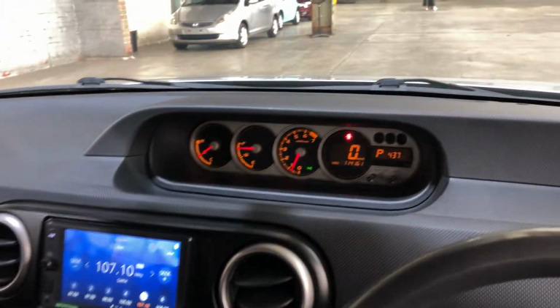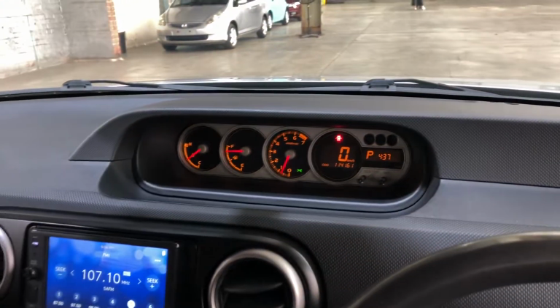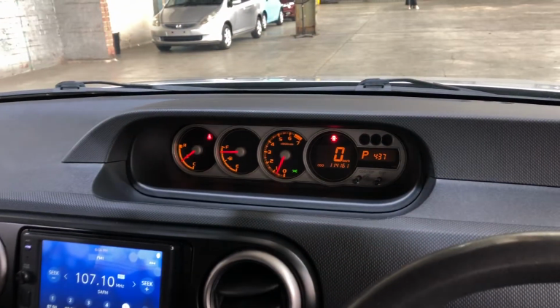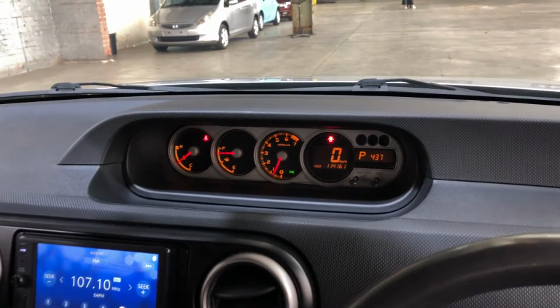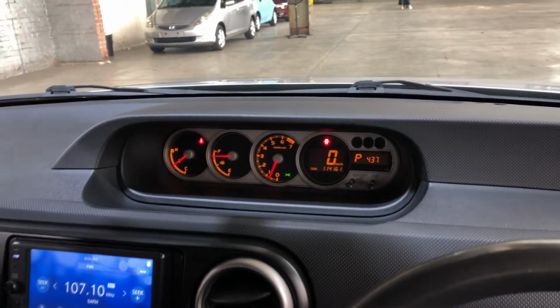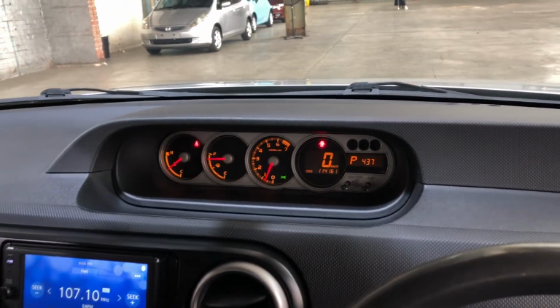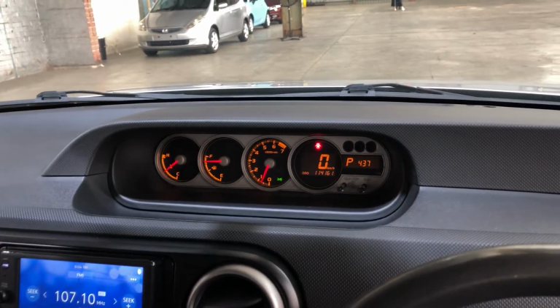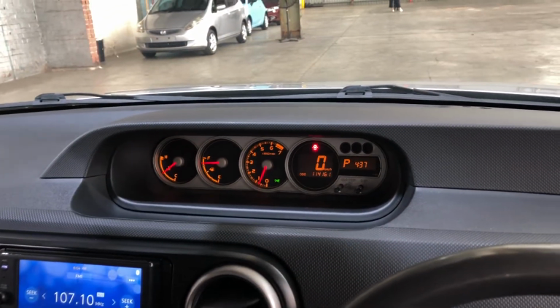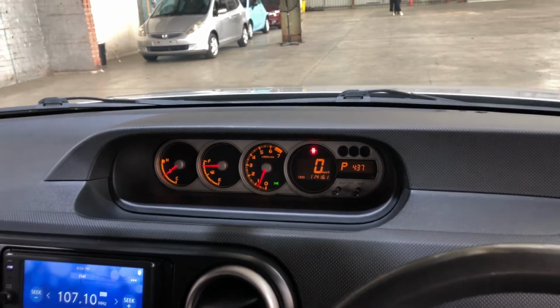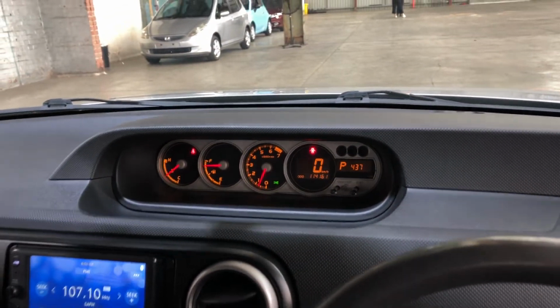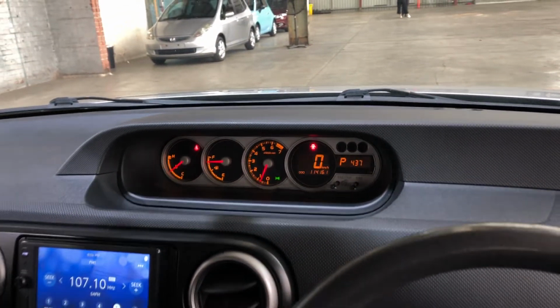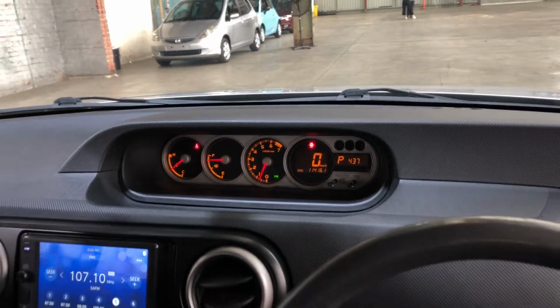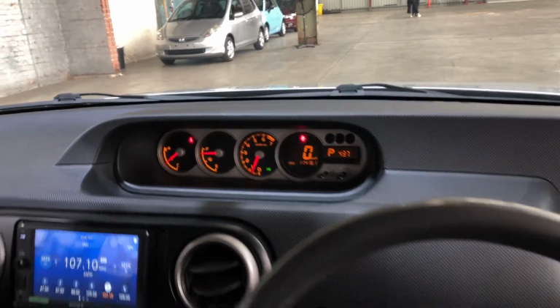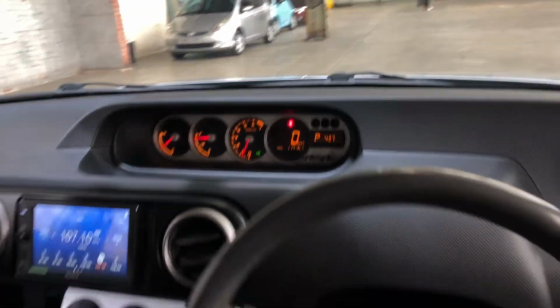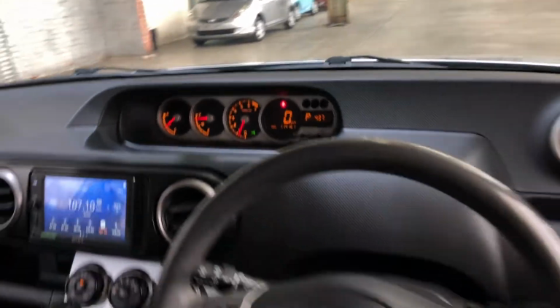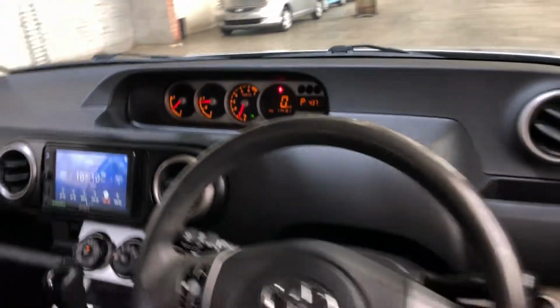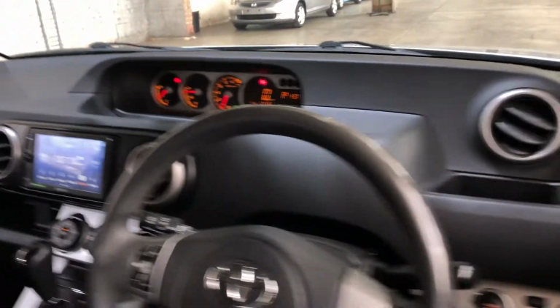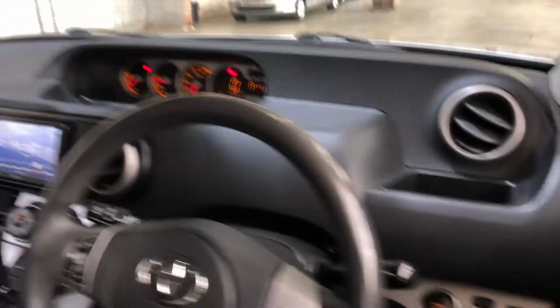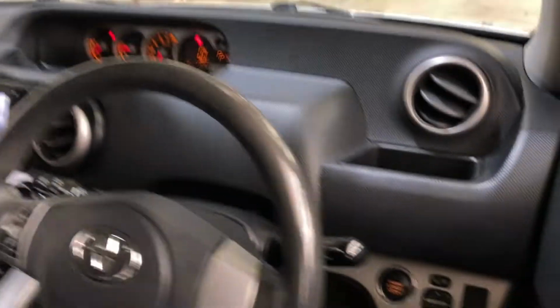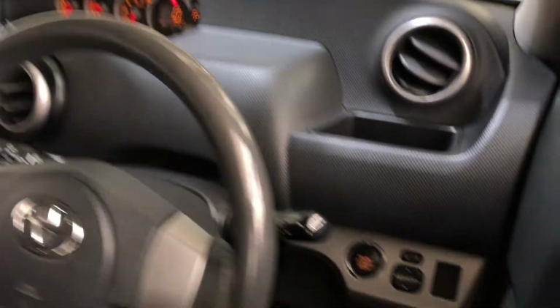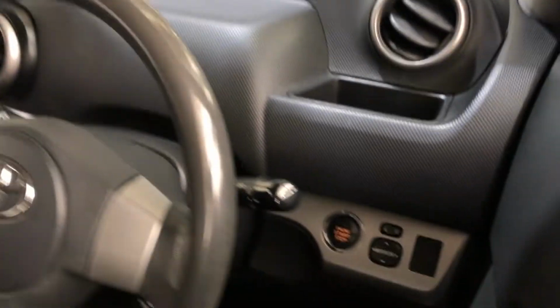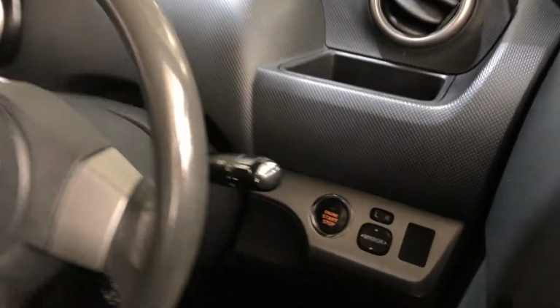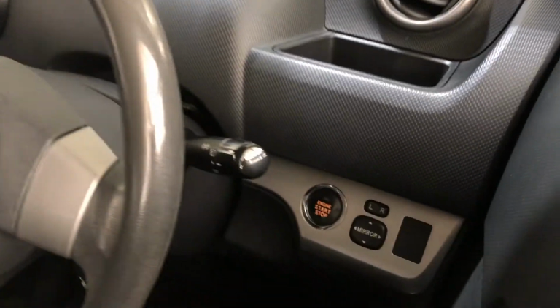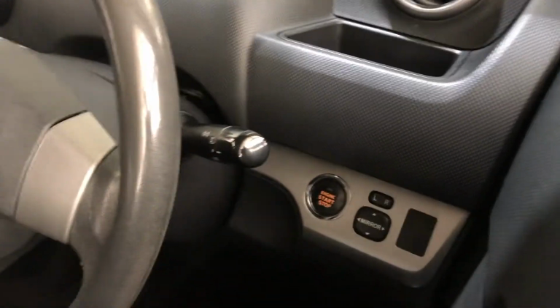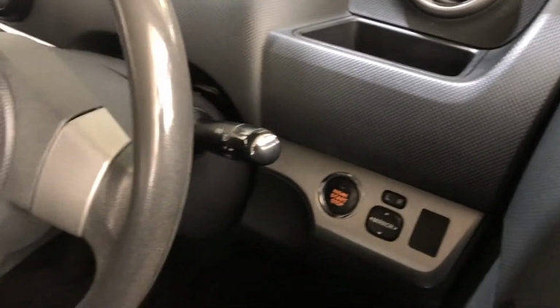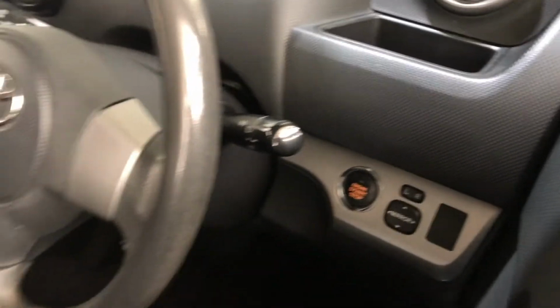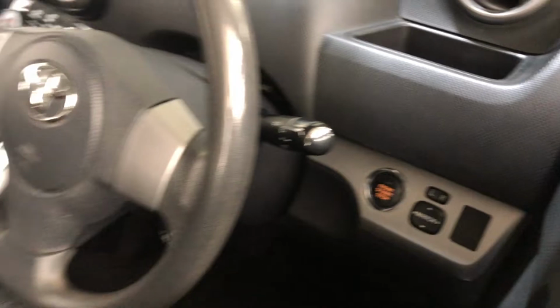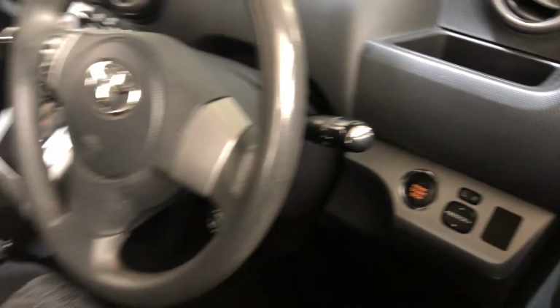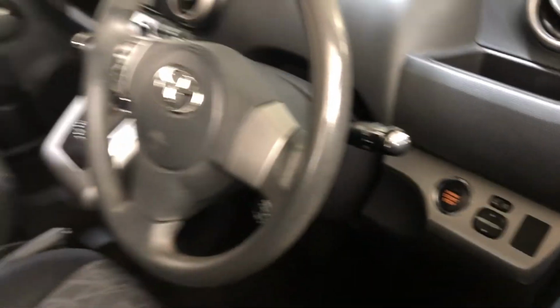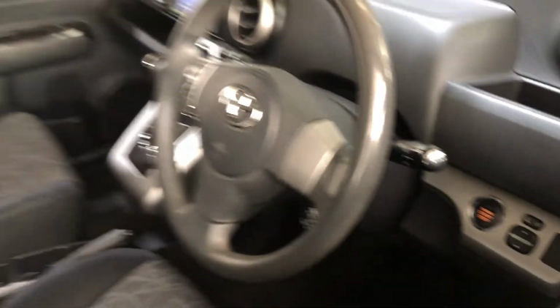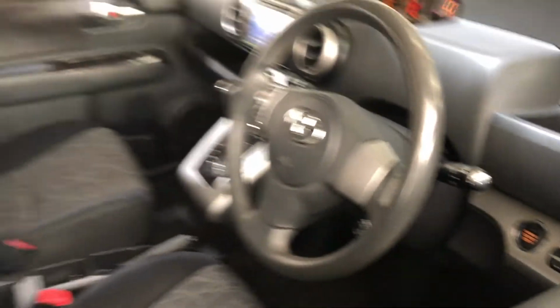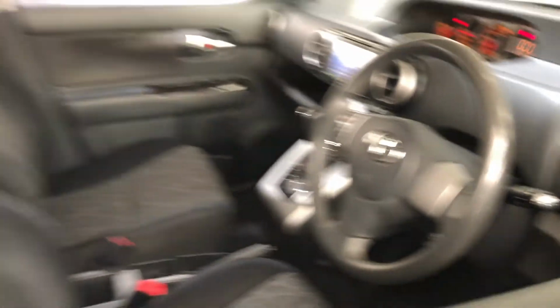This car has travelled 114,000 kilometres on the clock. There's also a push button start and it comes with a set of keys.